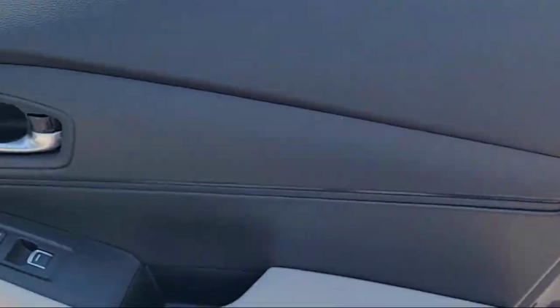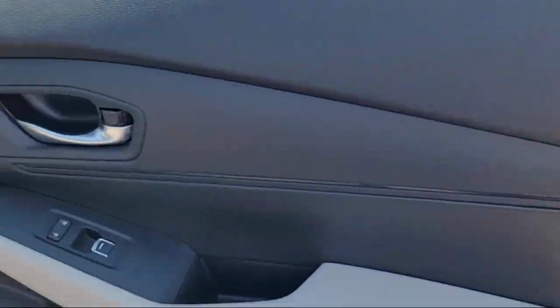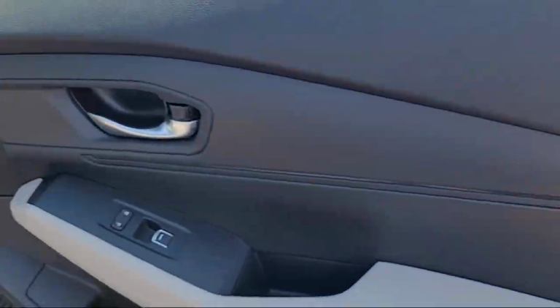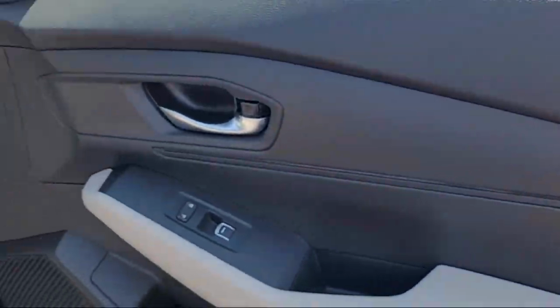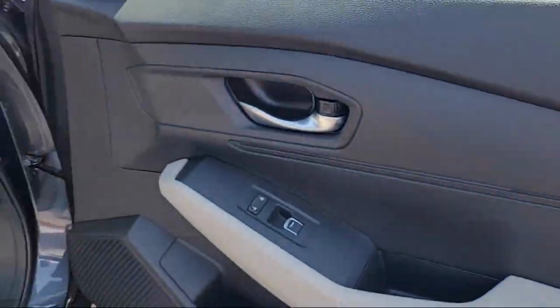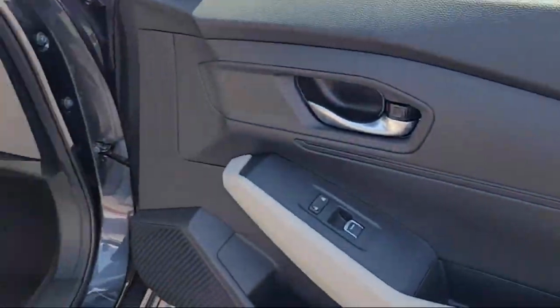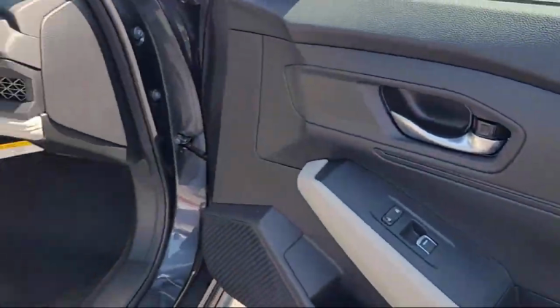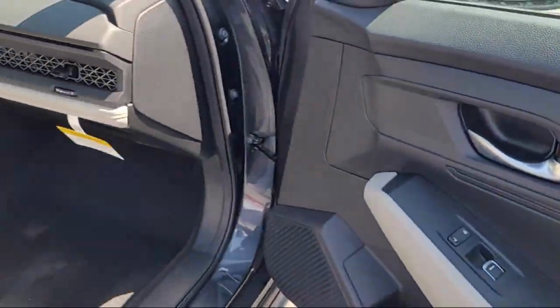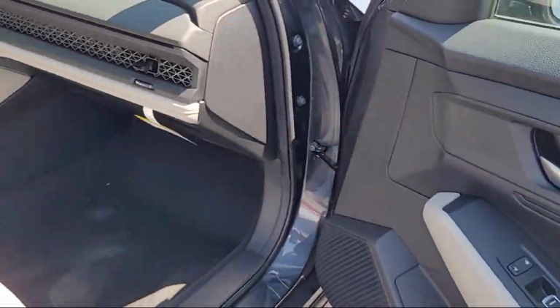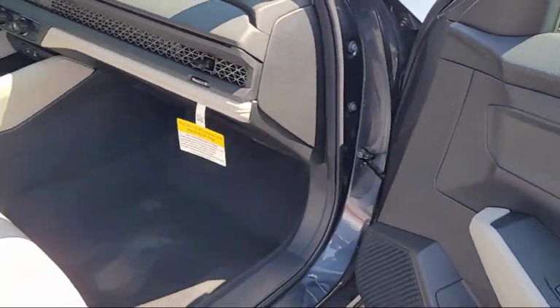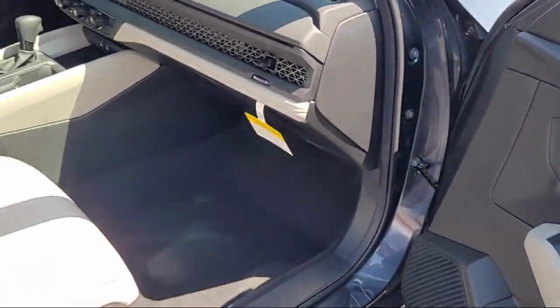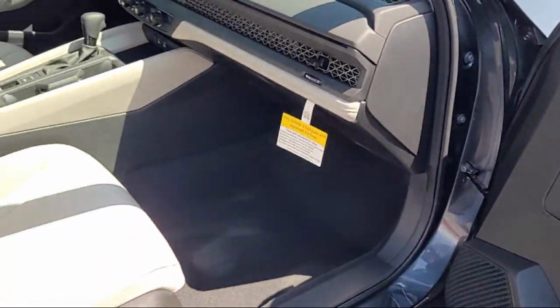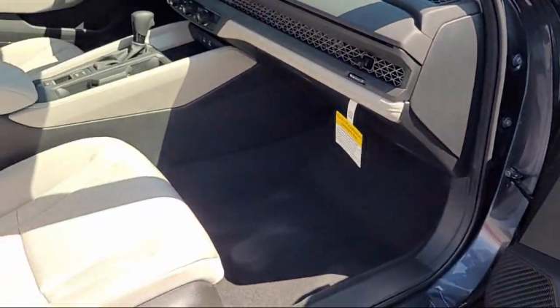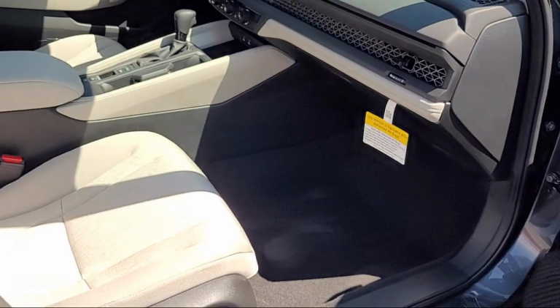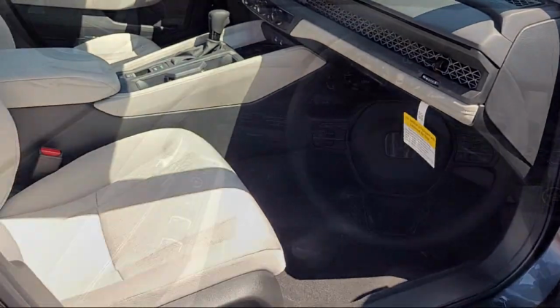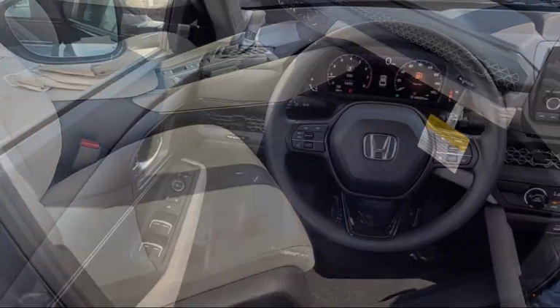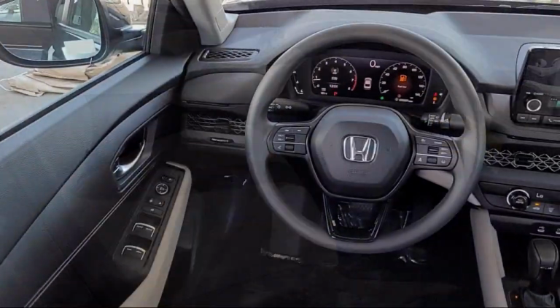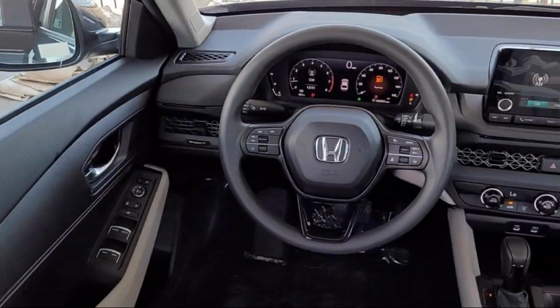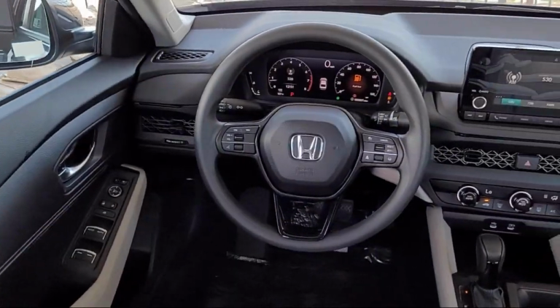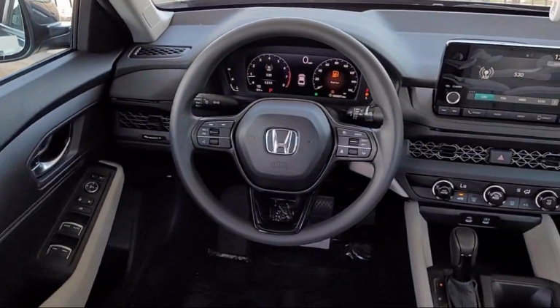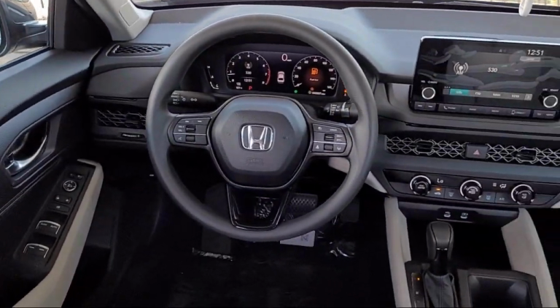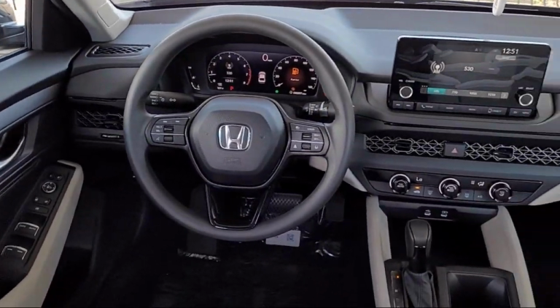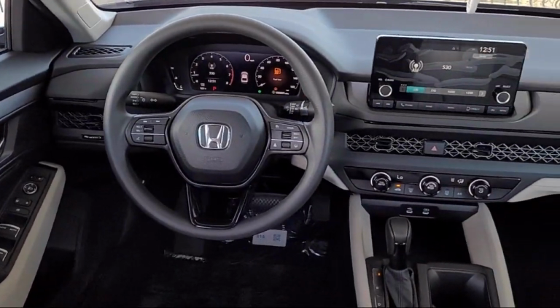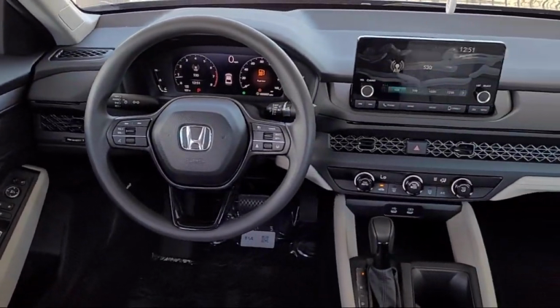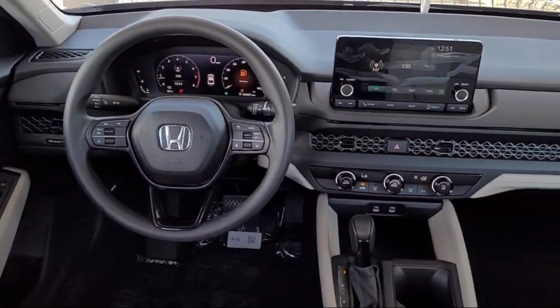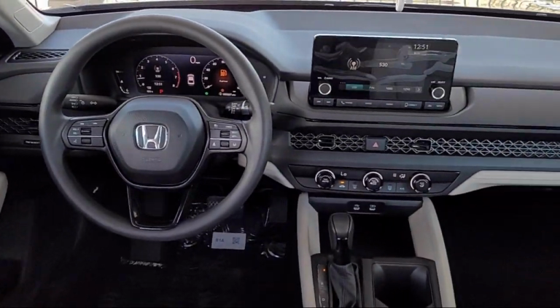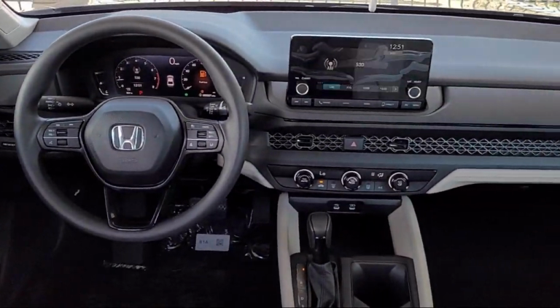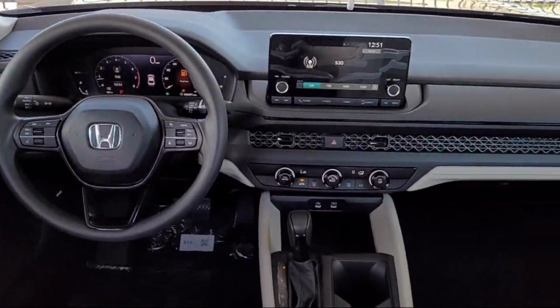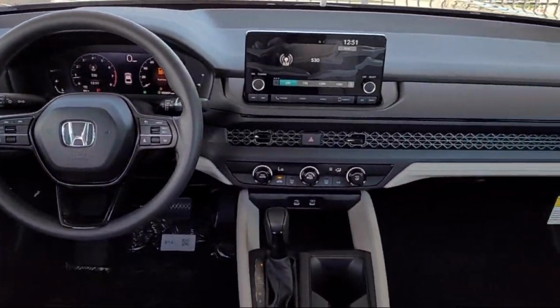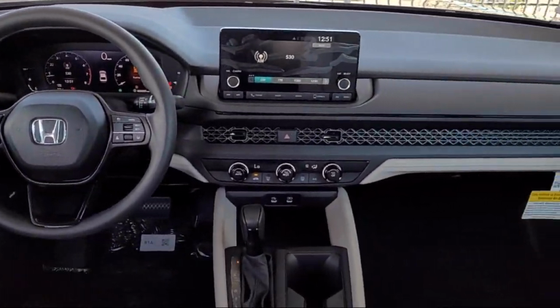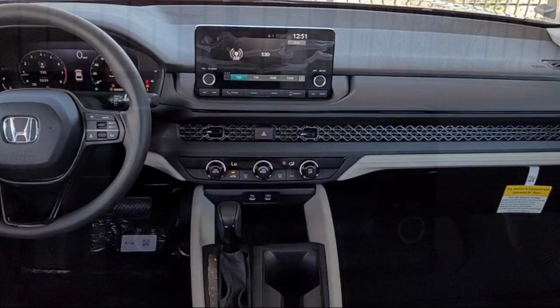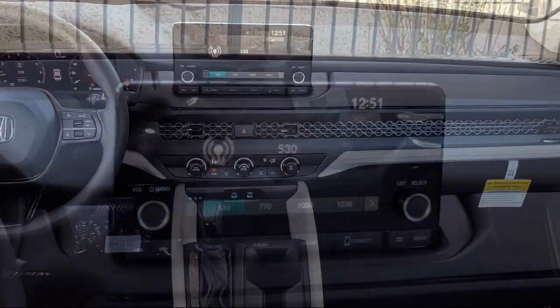Speed sensing steering, keyless entry, air conditioning, and tire pressure monitoring system.